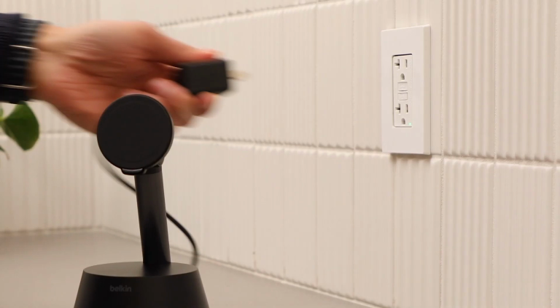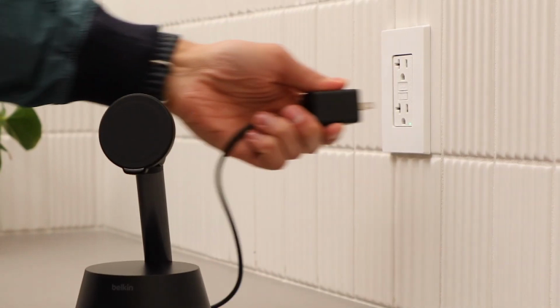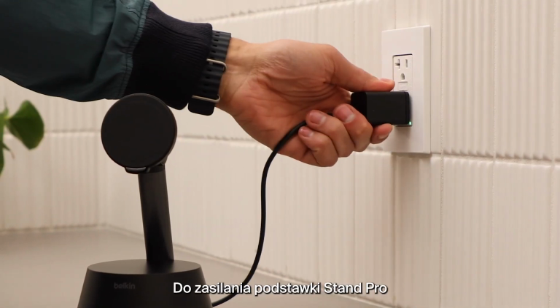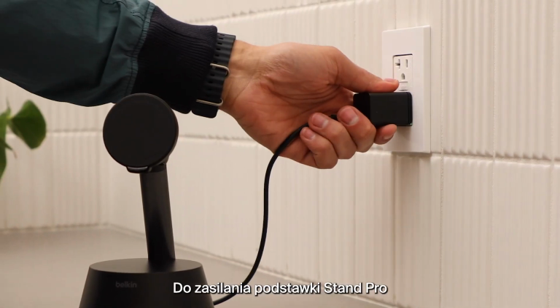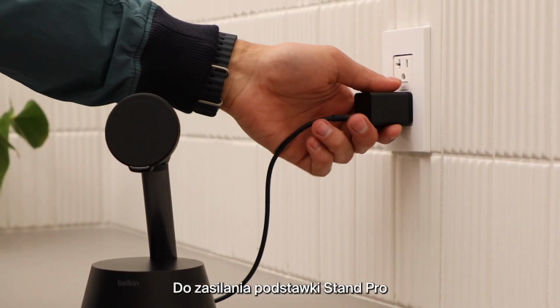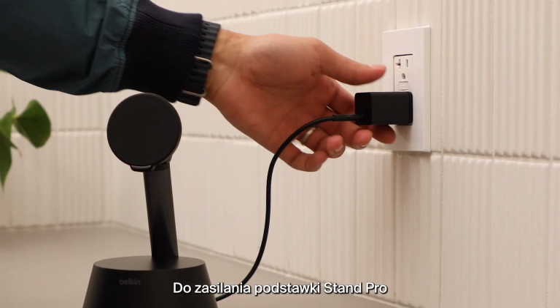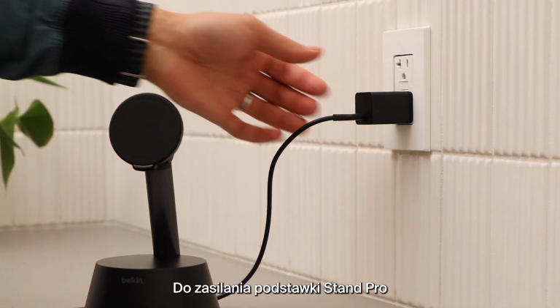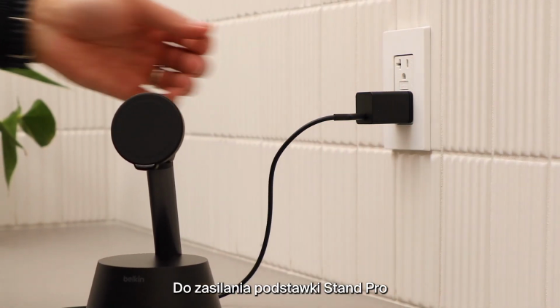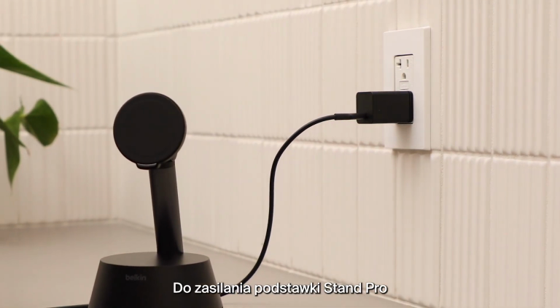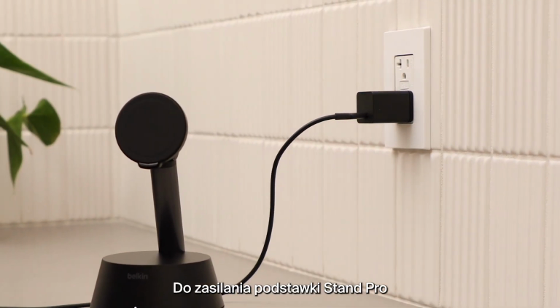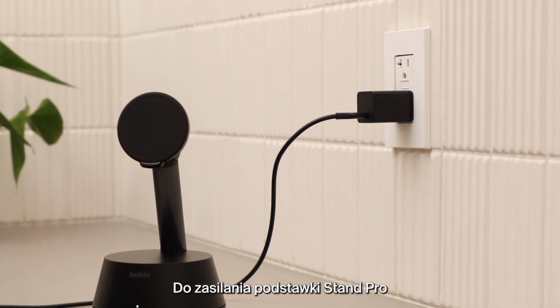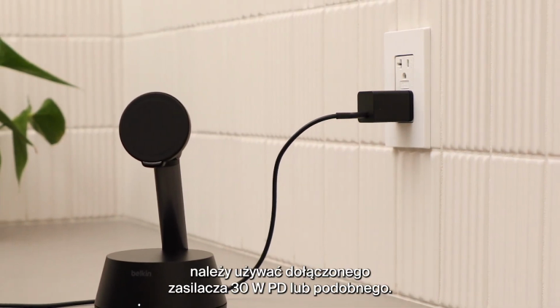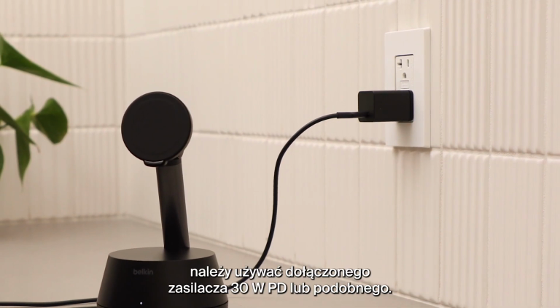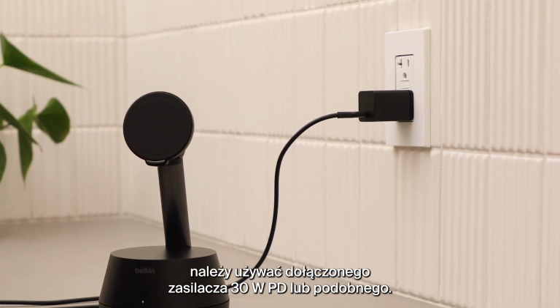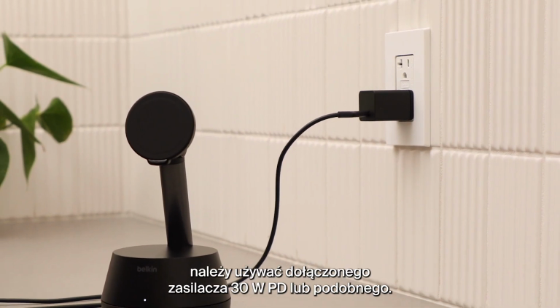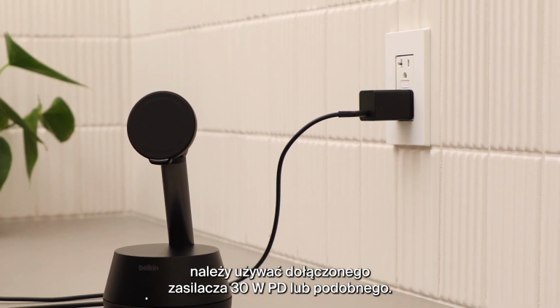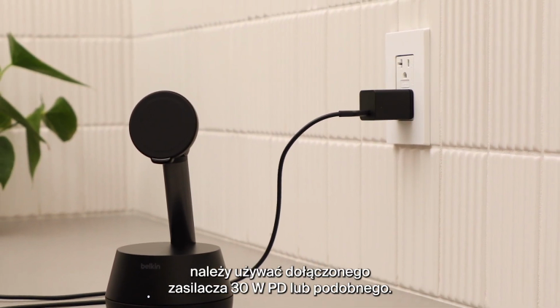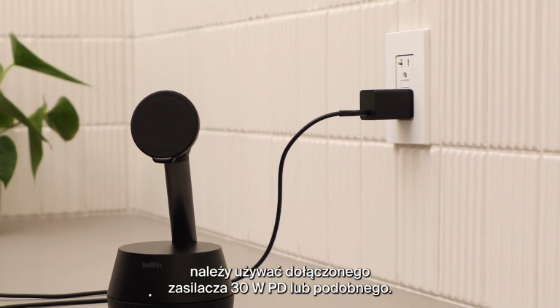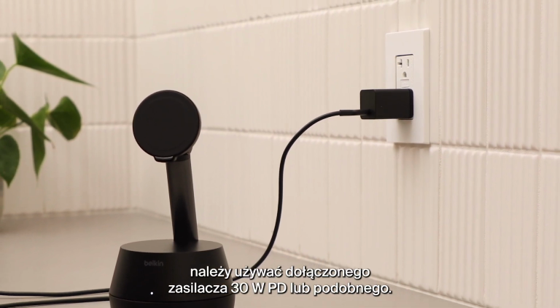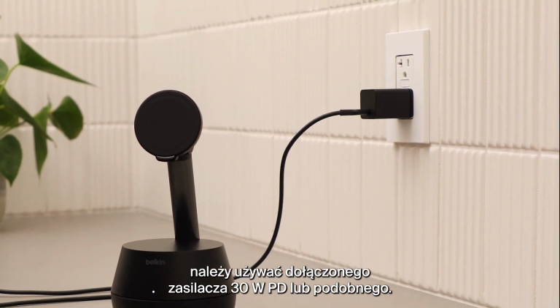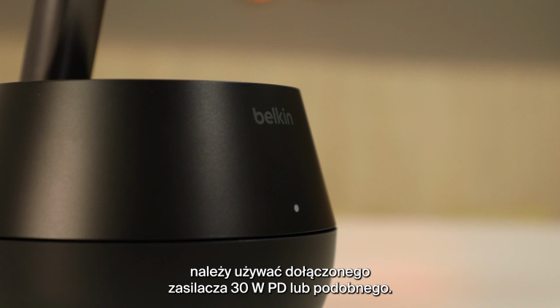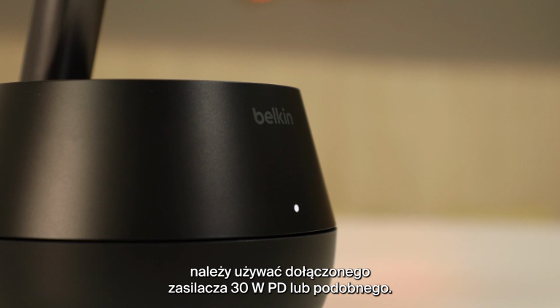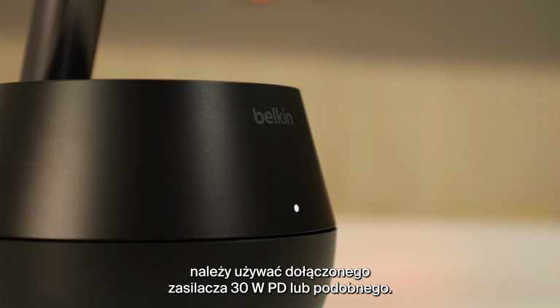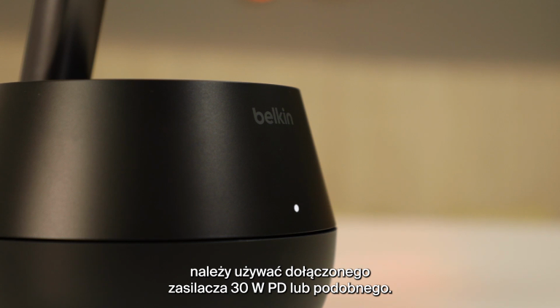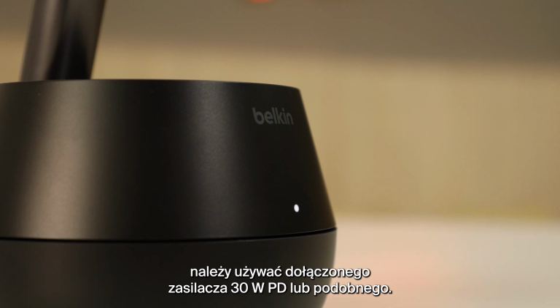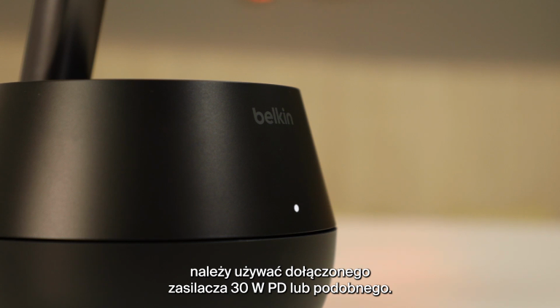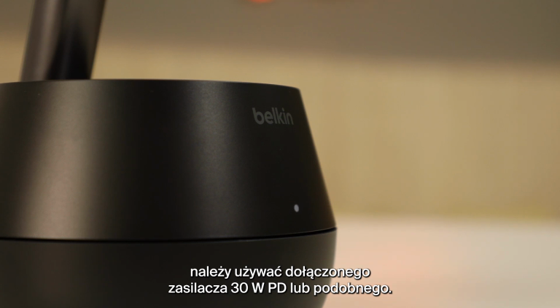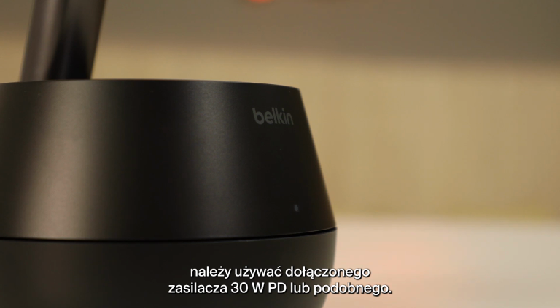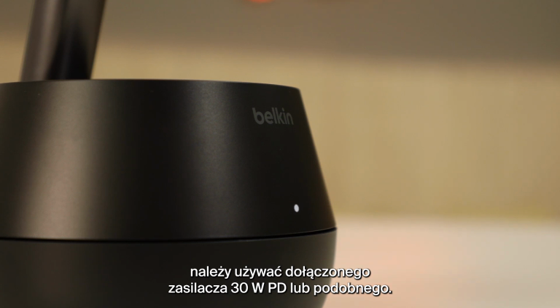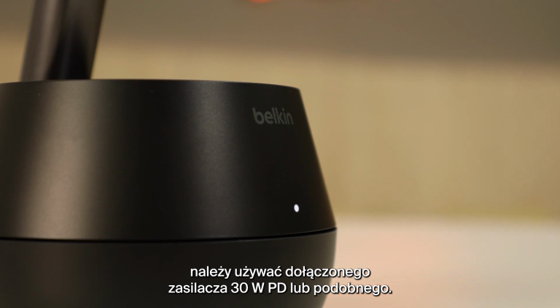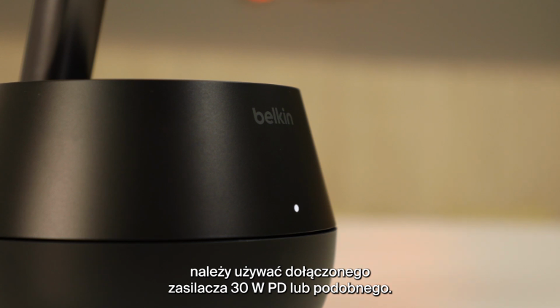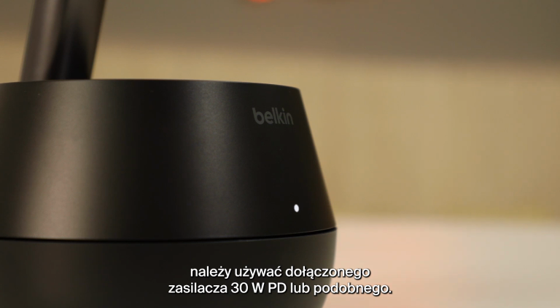Your Belkin Auto Tracking Stand Pro comes with a 5-foot USB-C cable and power supply. When plugging in your Stand Pro, please use the included 30-watt power delivery power supply or similar.